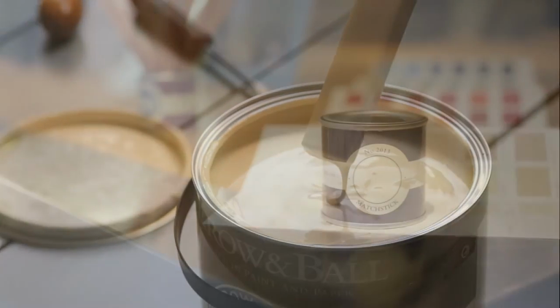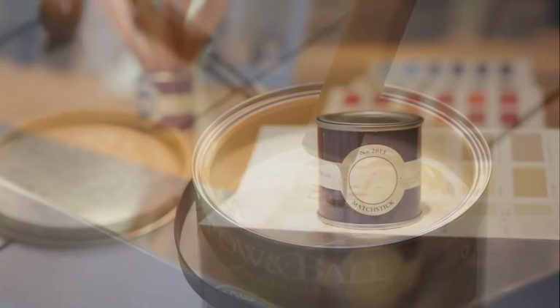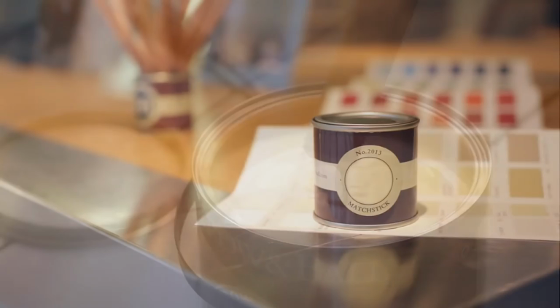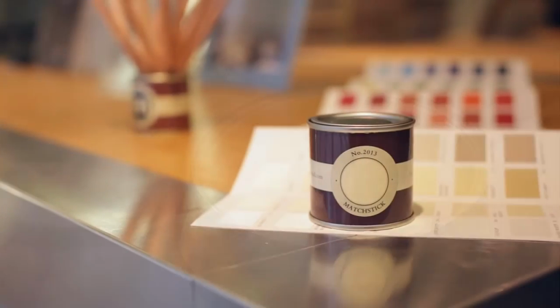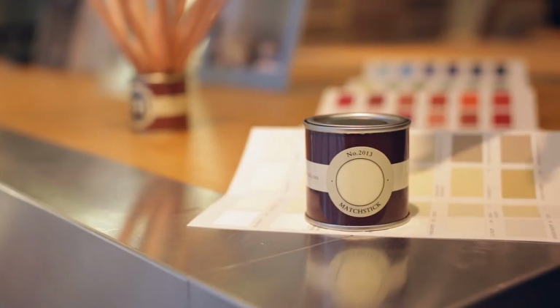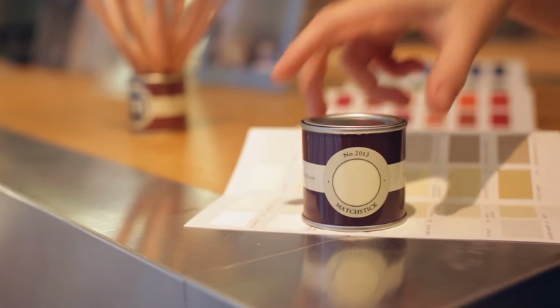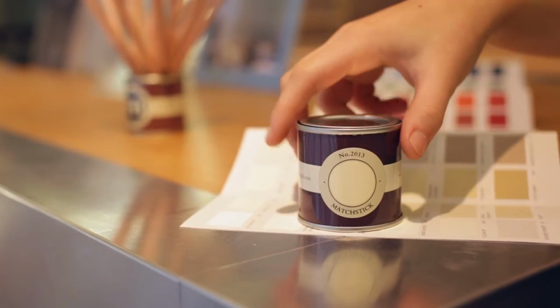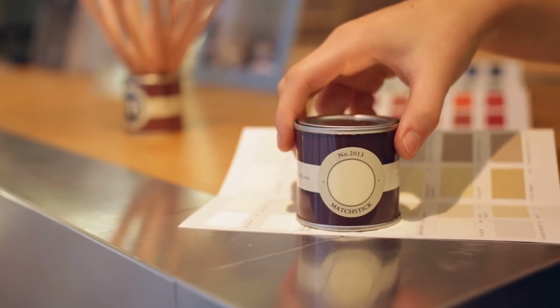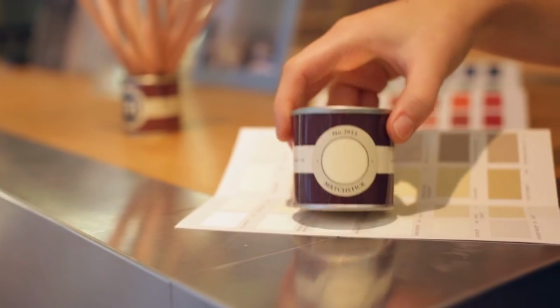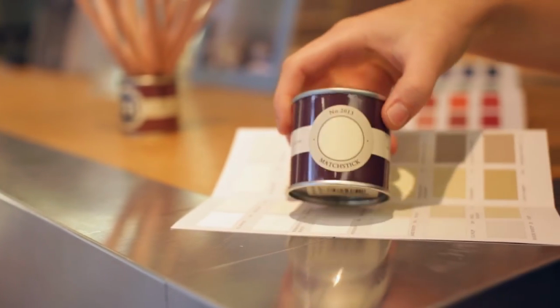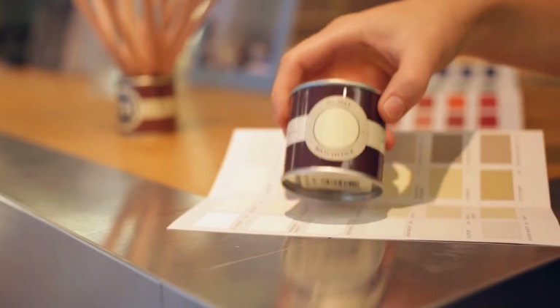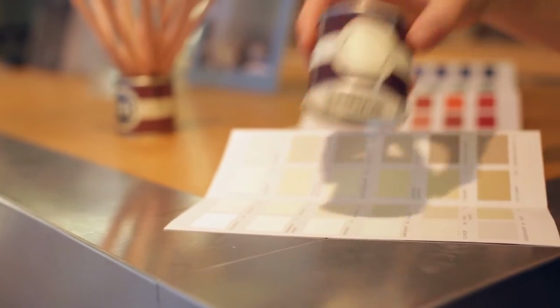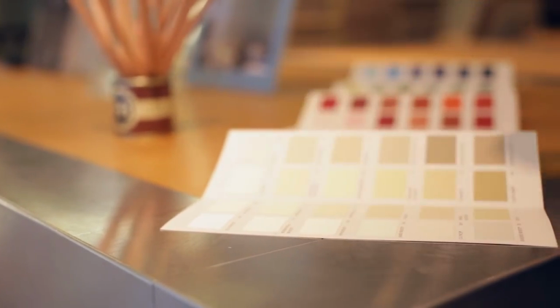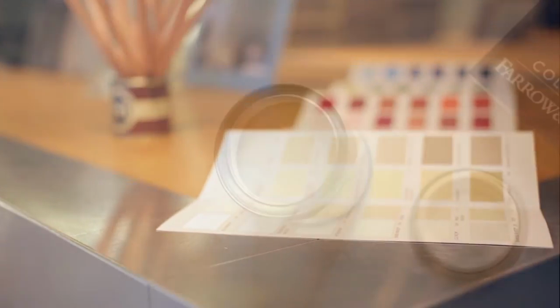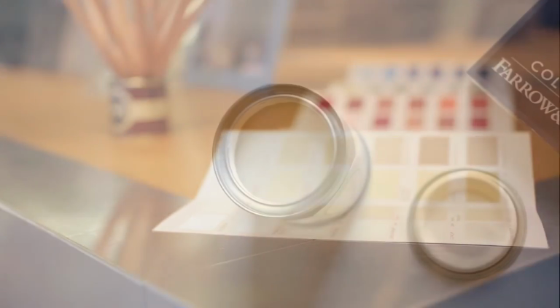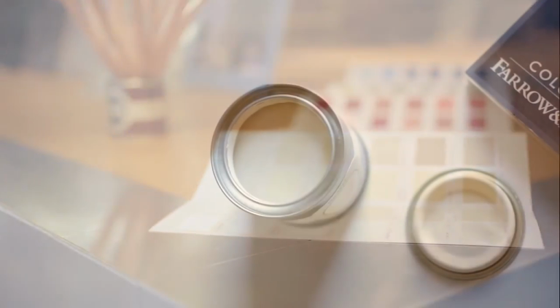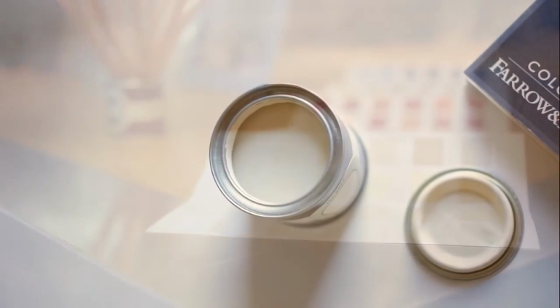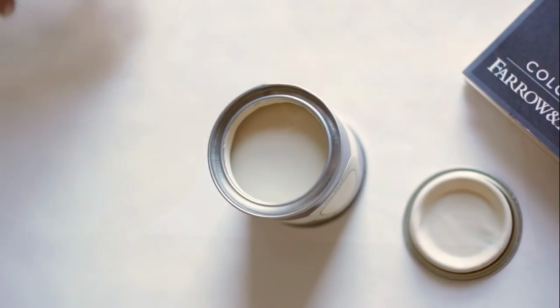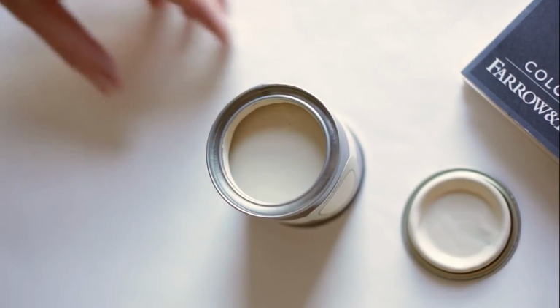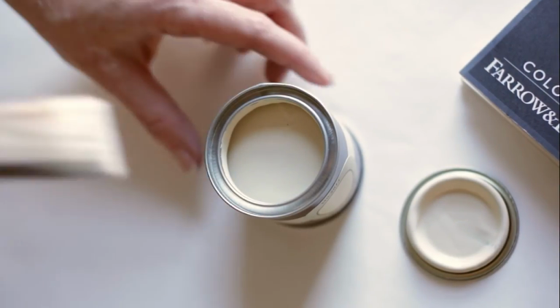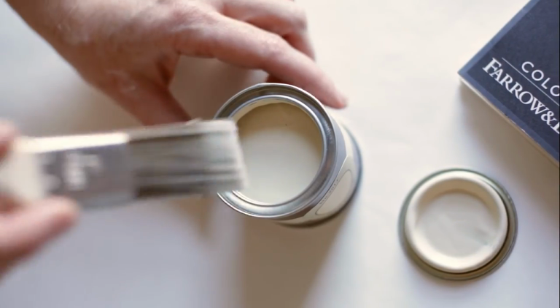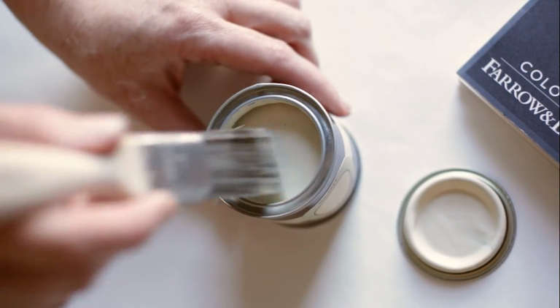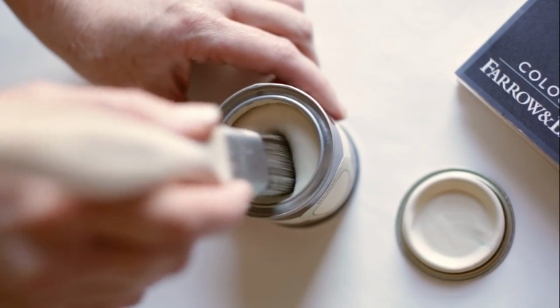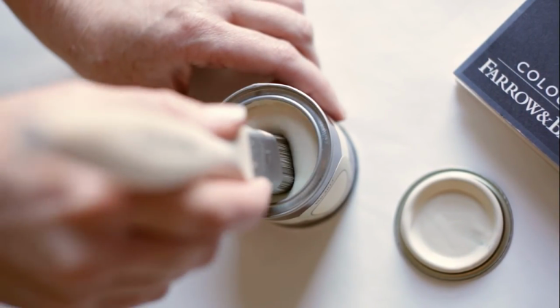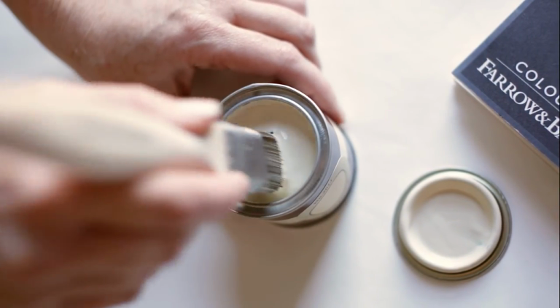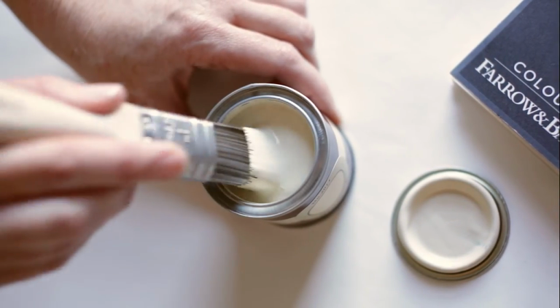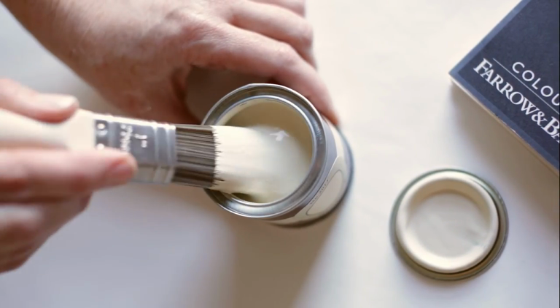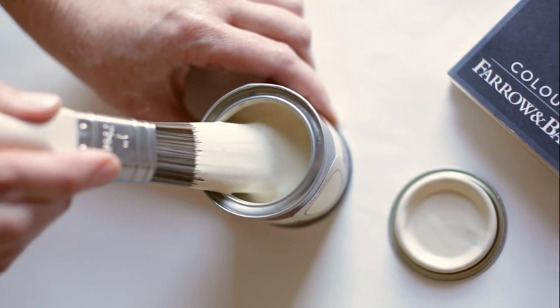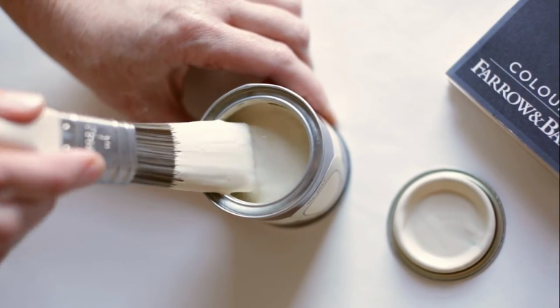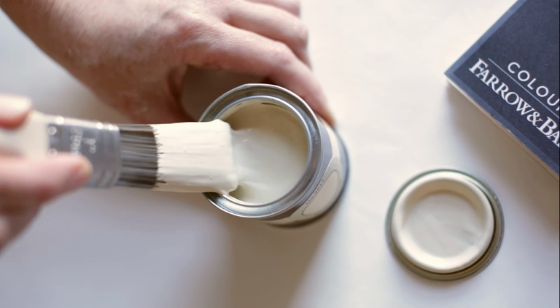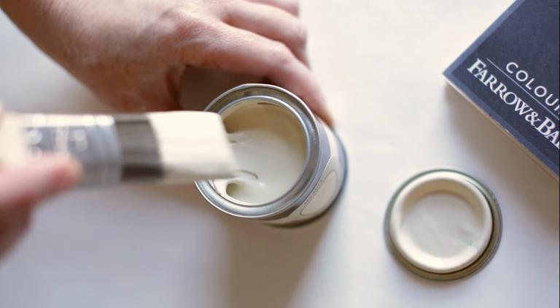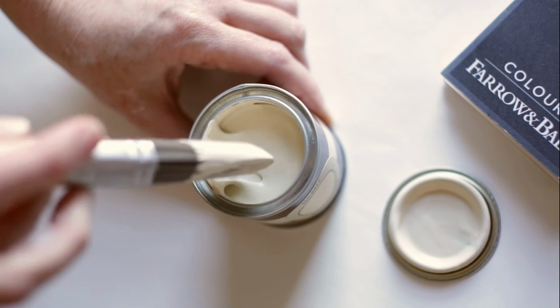The same colour can often look quite different depending on the light, so it's always useful to test the colour first.